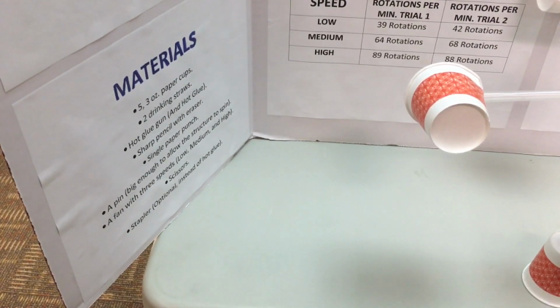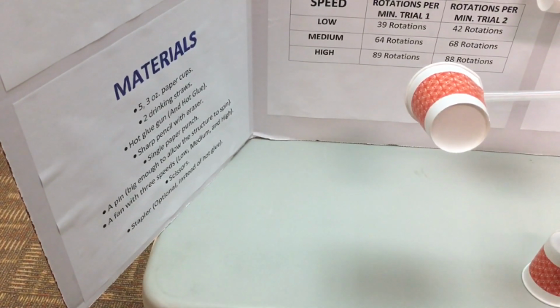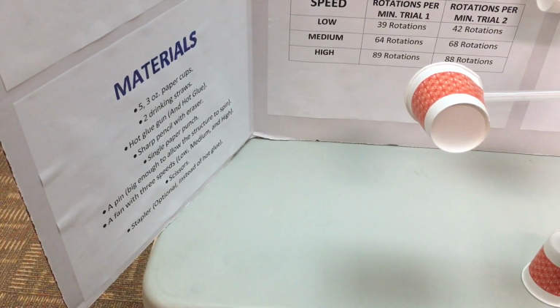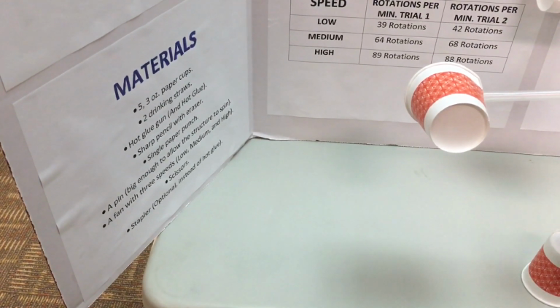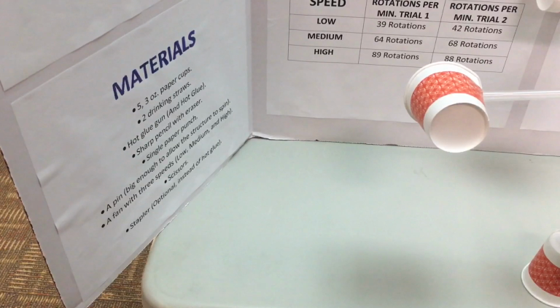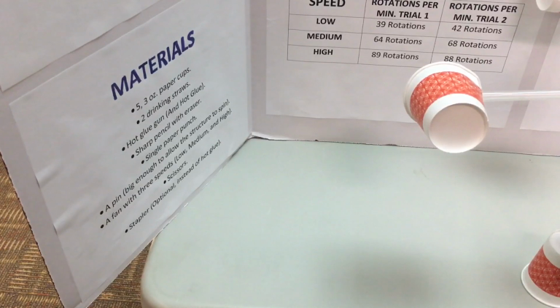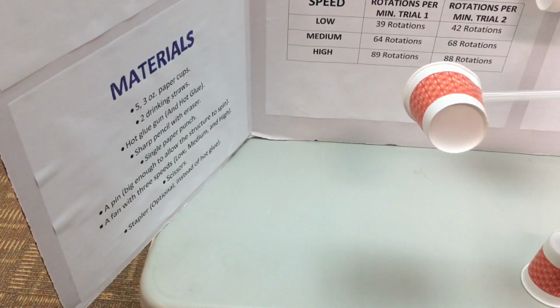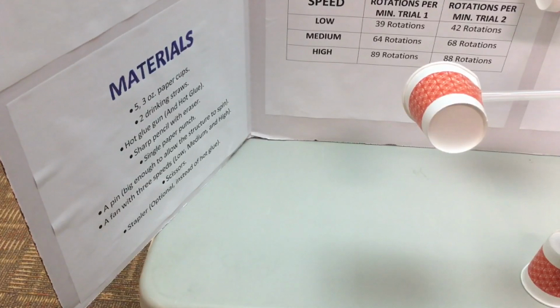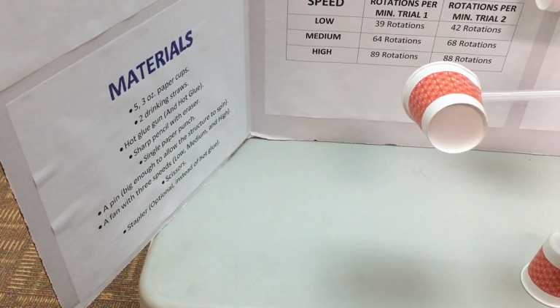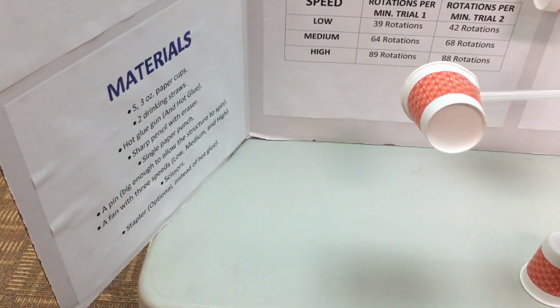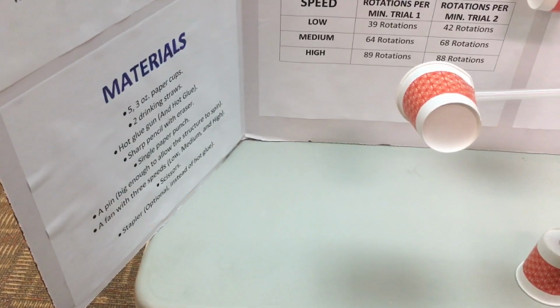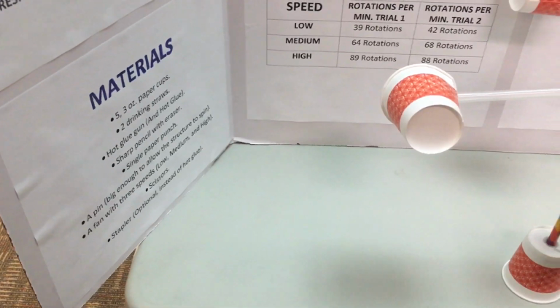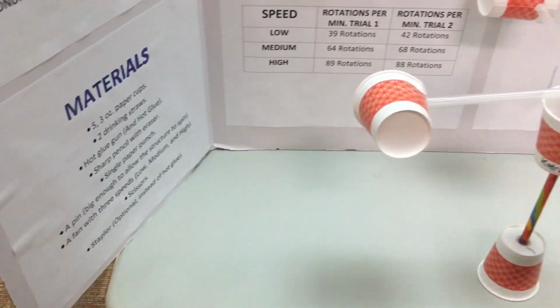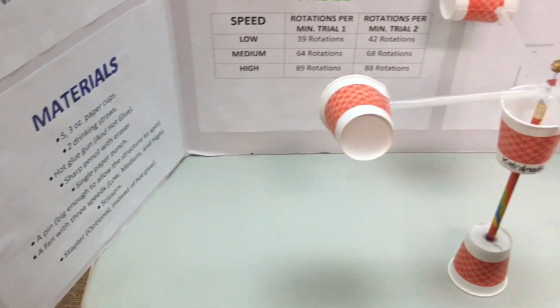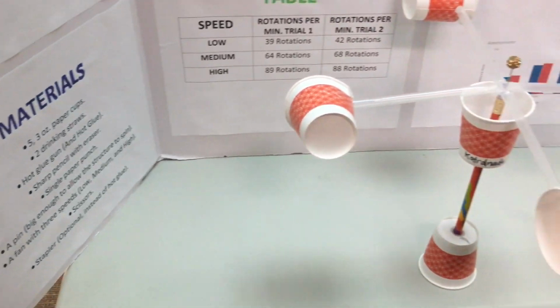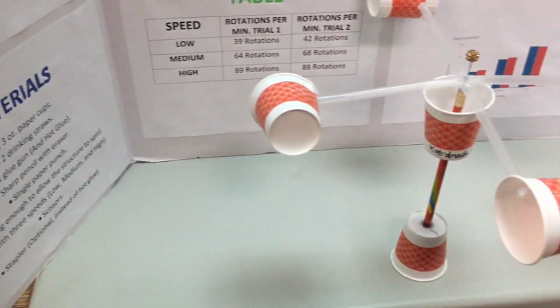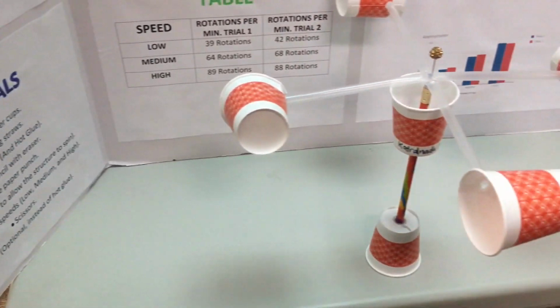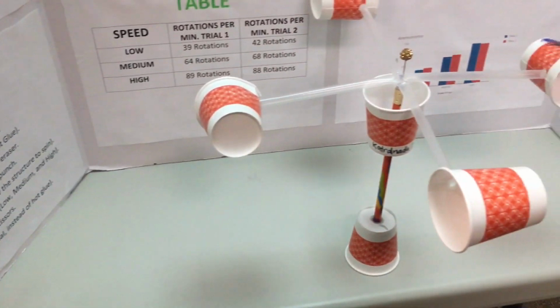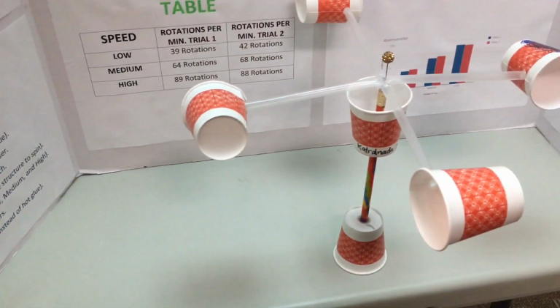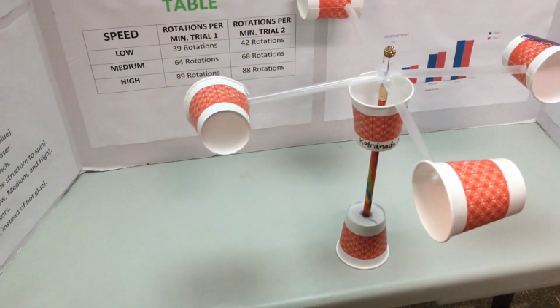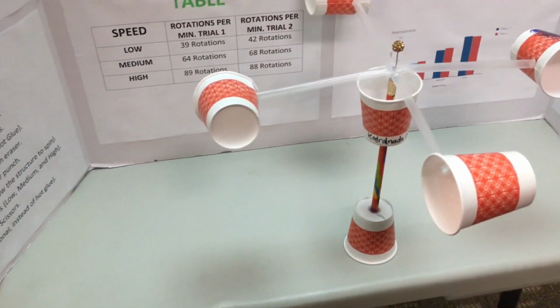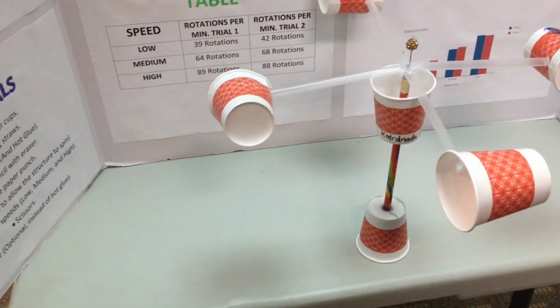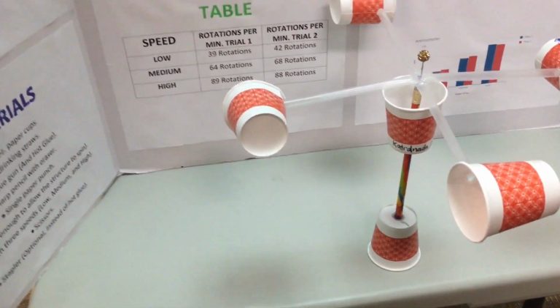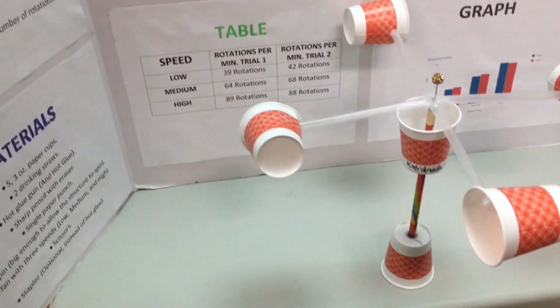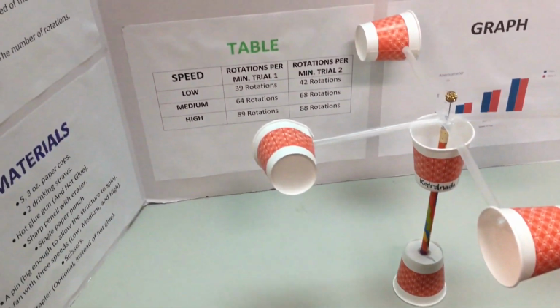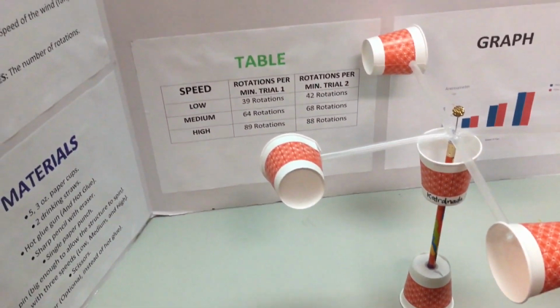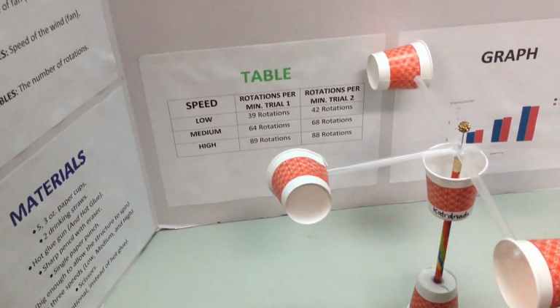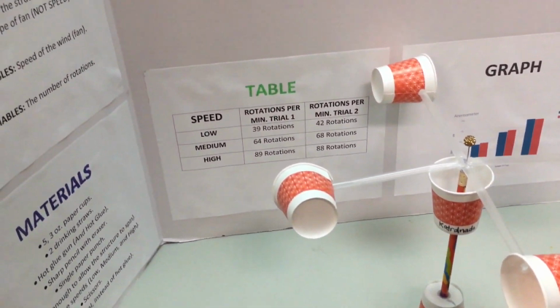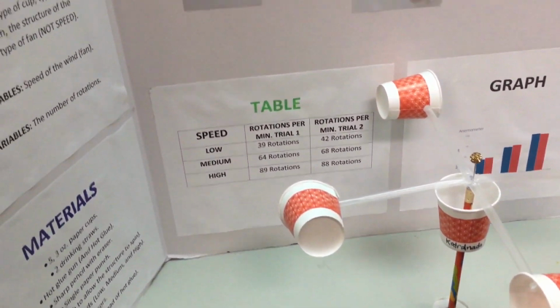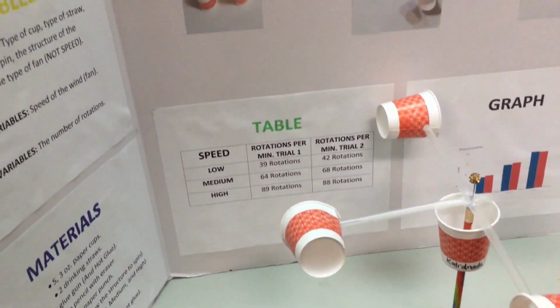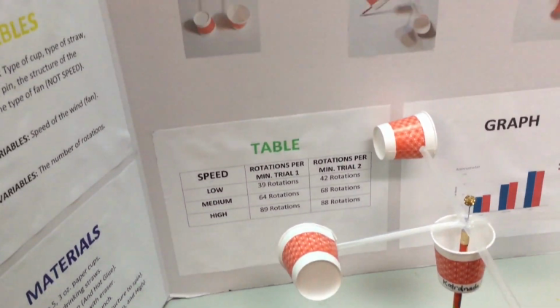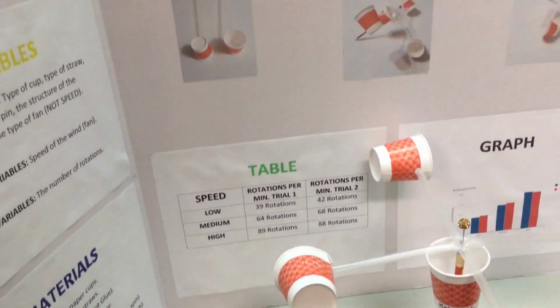Additional materials: a fan with three speeds — low, medium, and high — scissors, and a stapler, which is optional instead of hot glue.